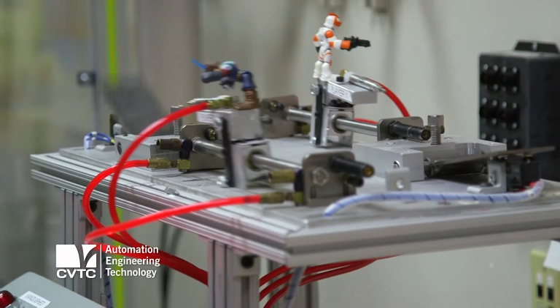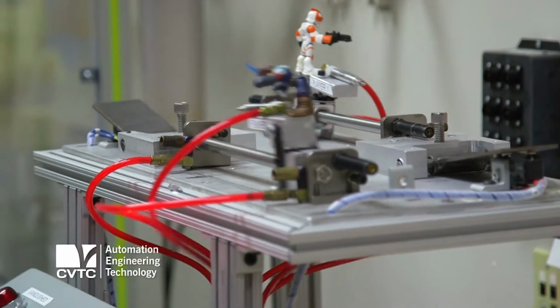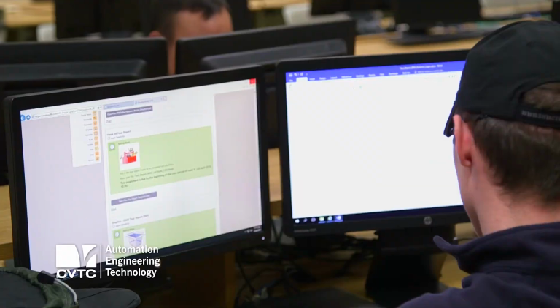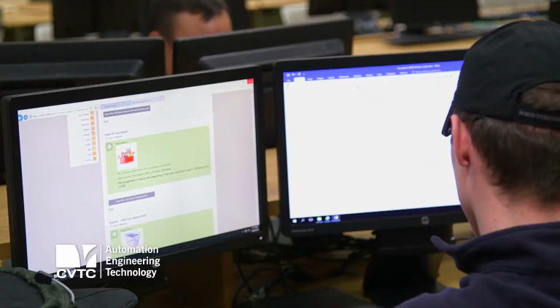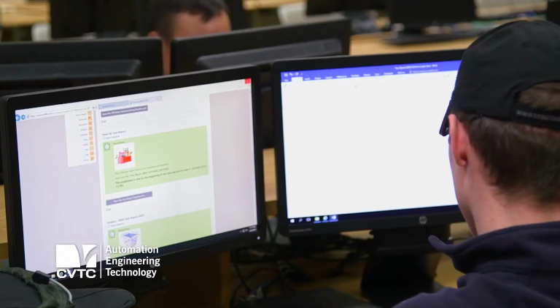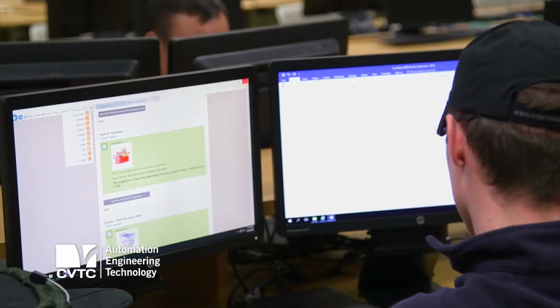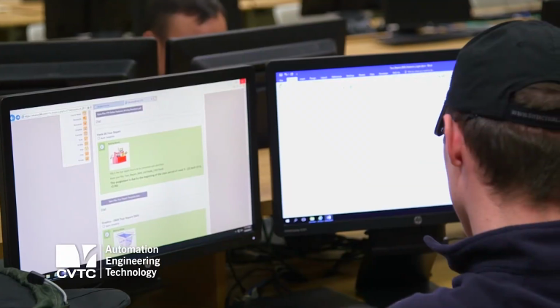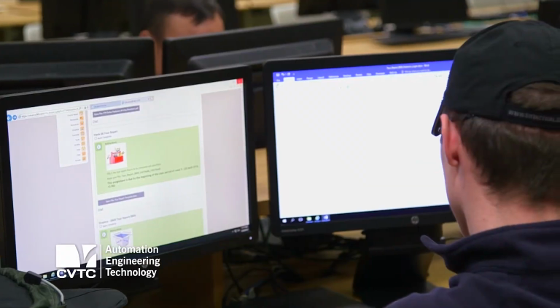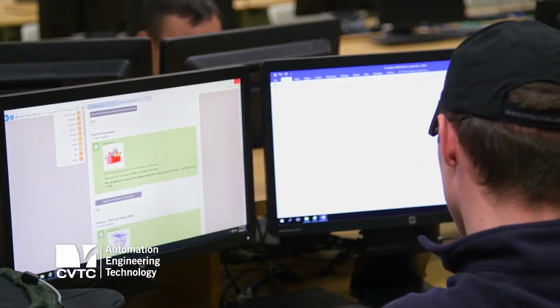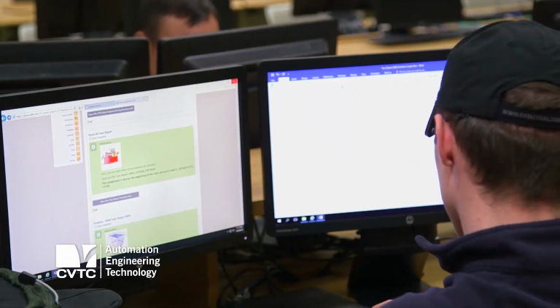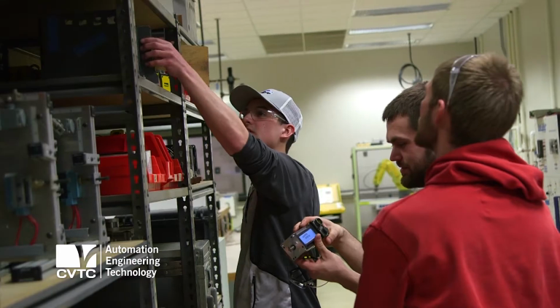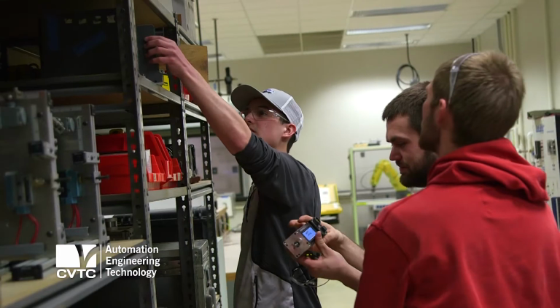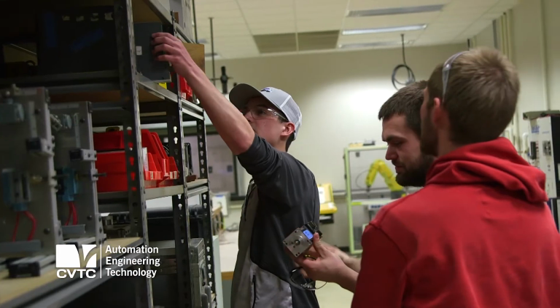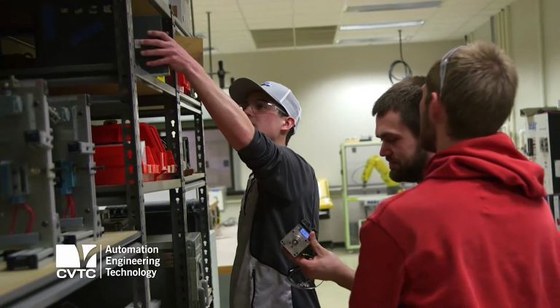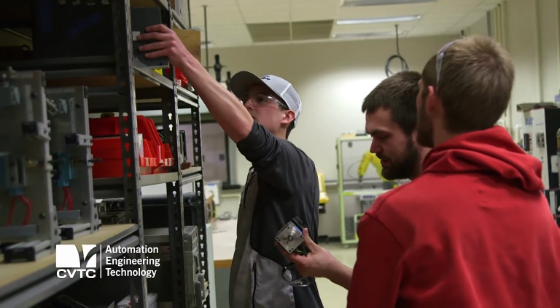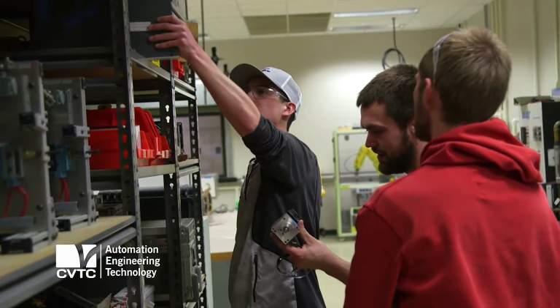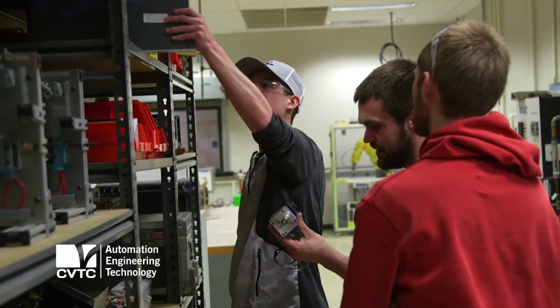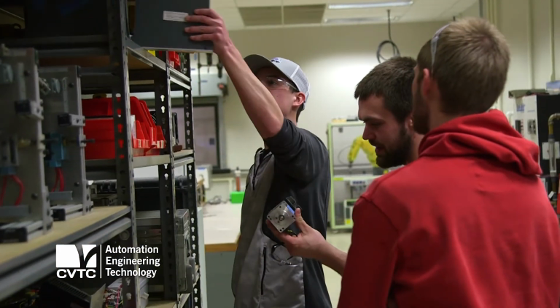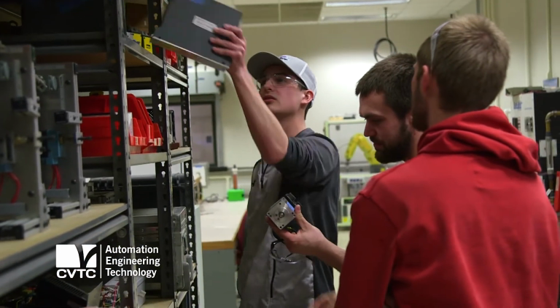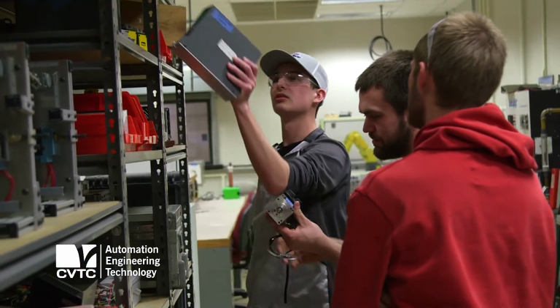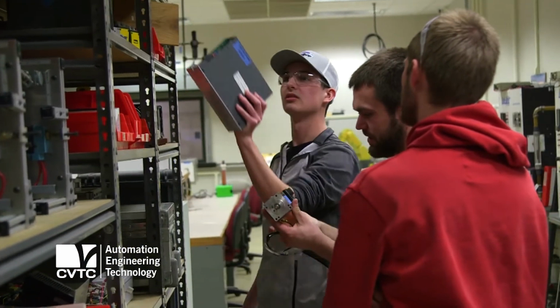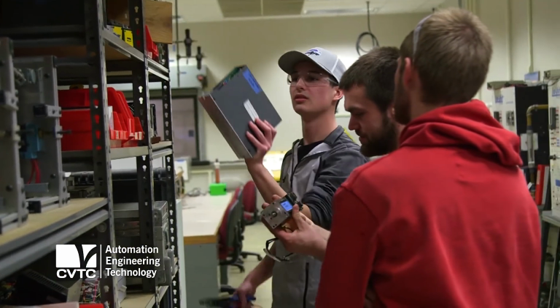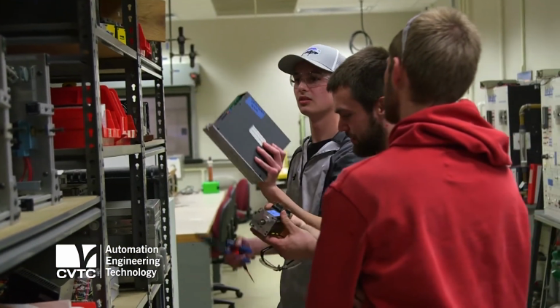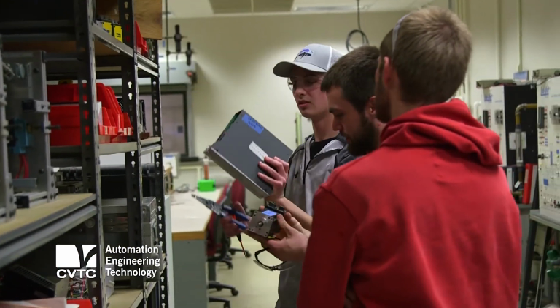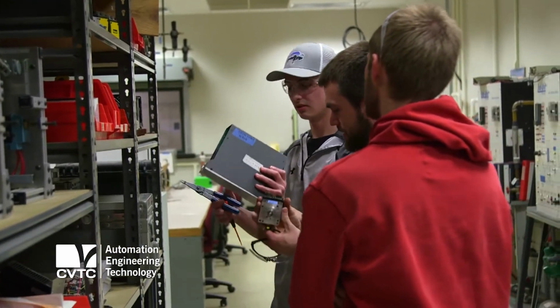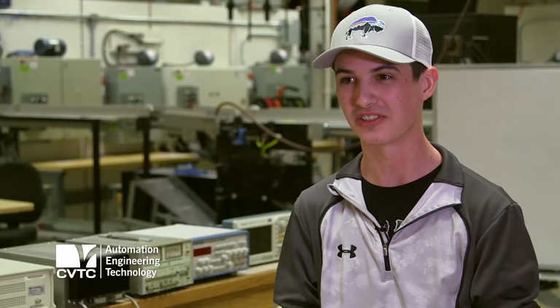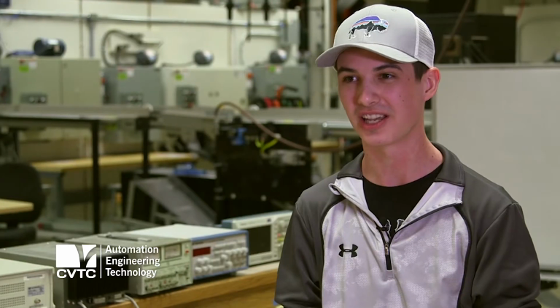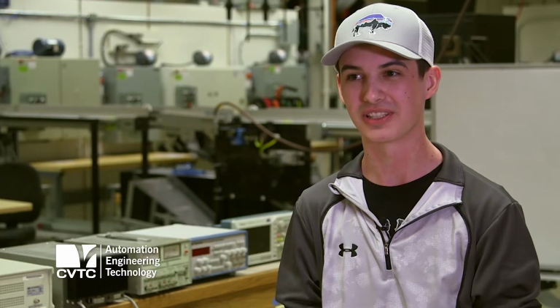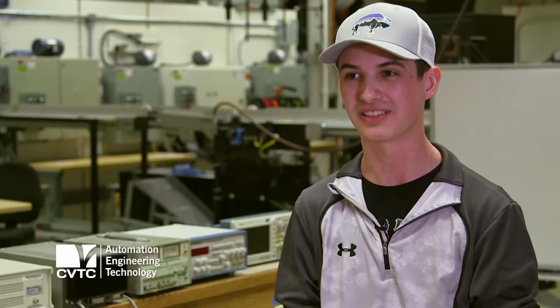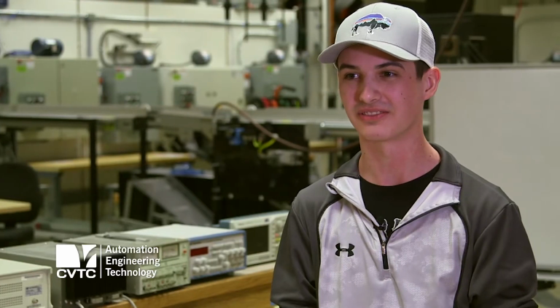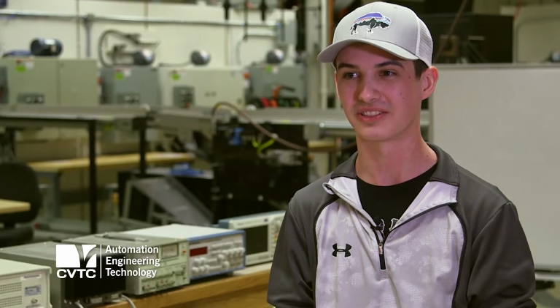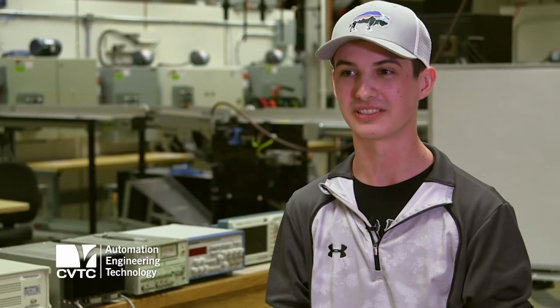None of them have problems finding jobs. Pretty good pay, hours, plenty of jobs out there for you.